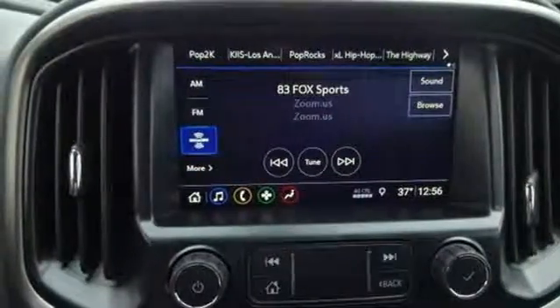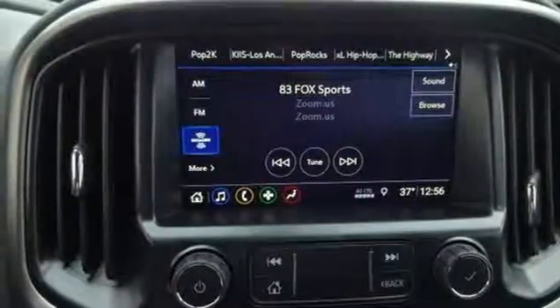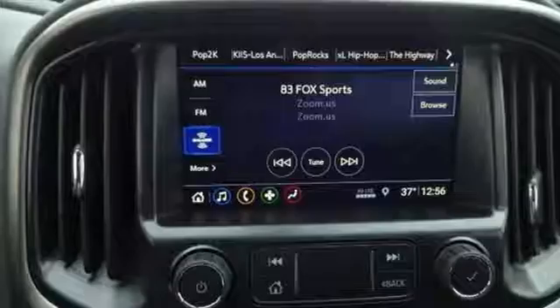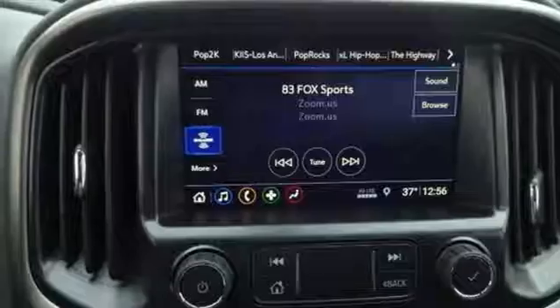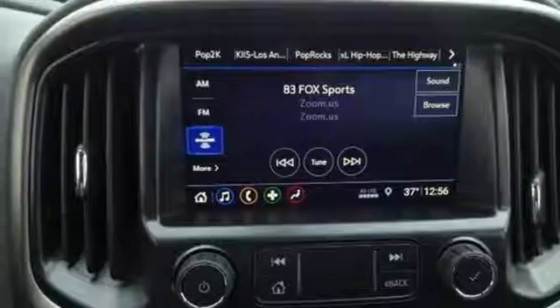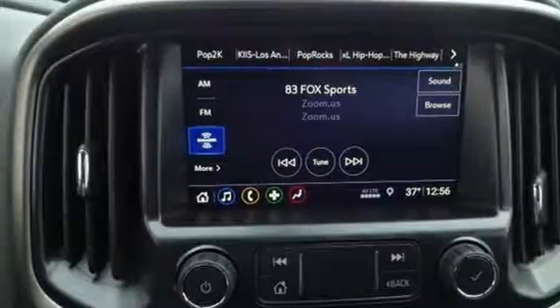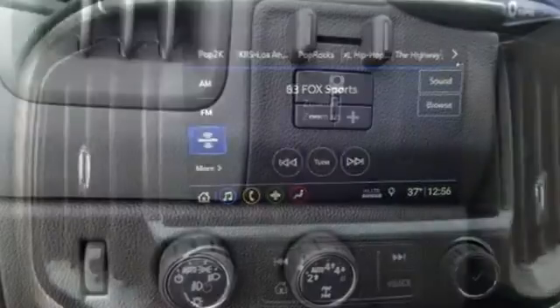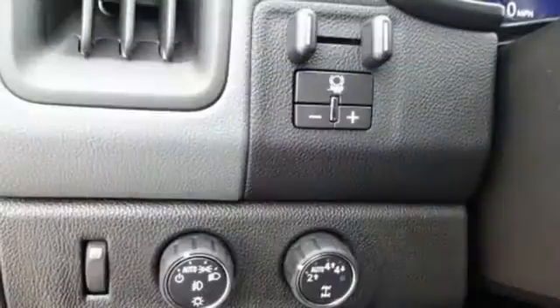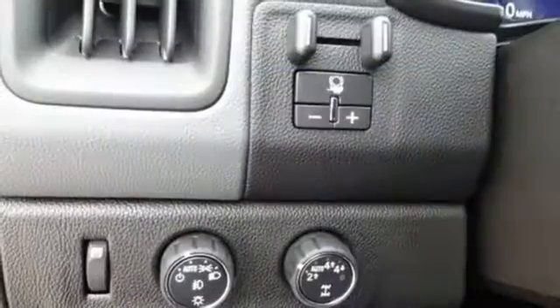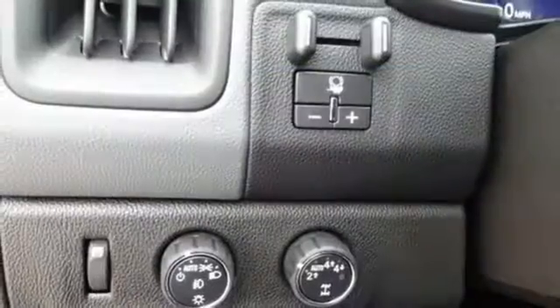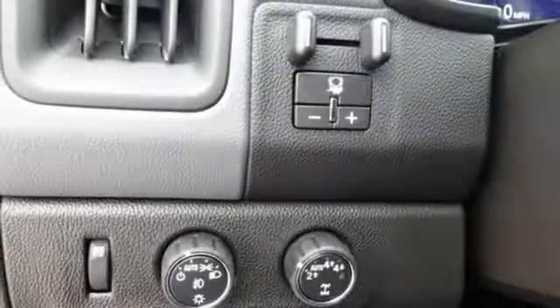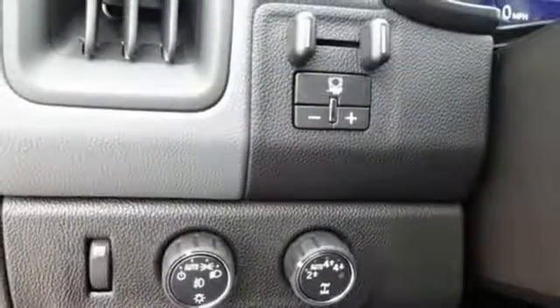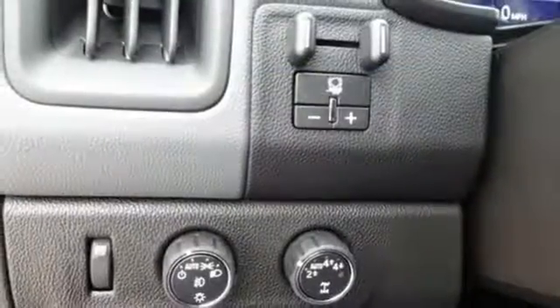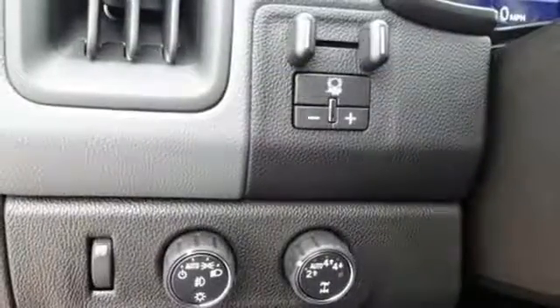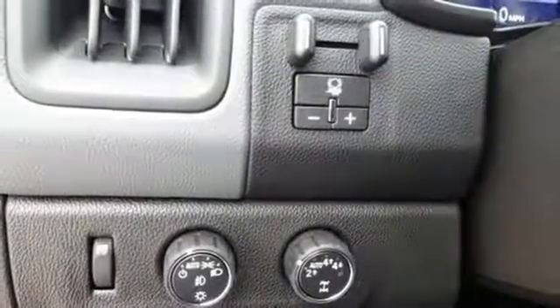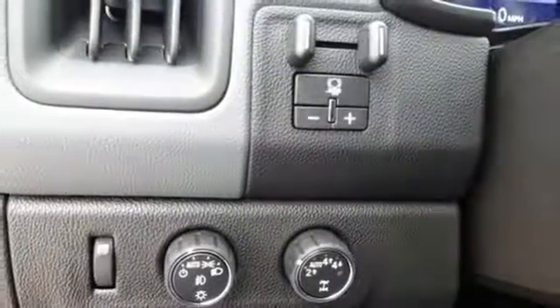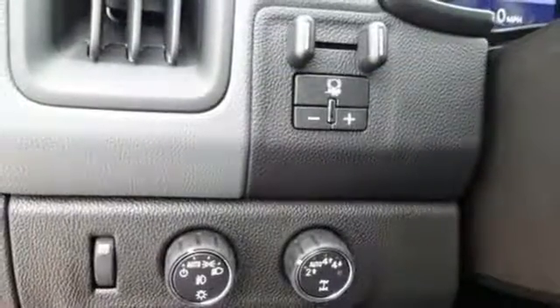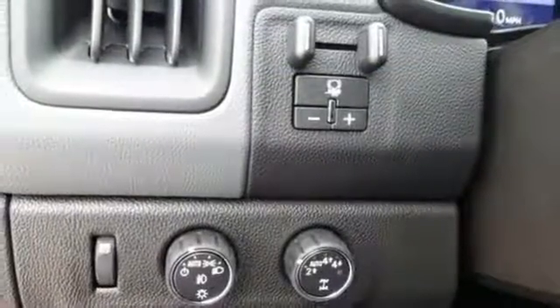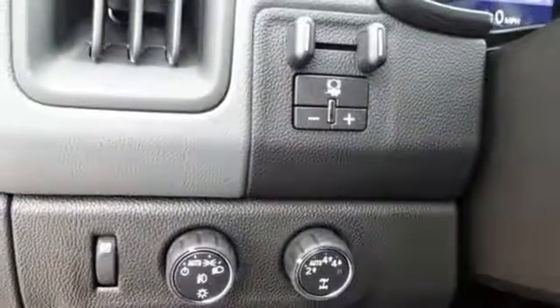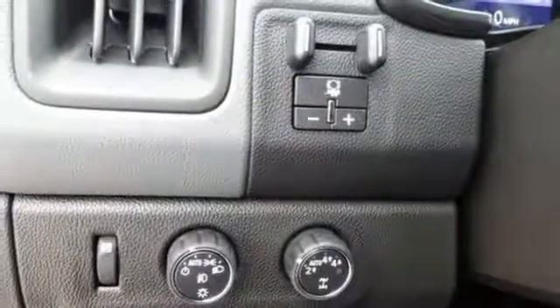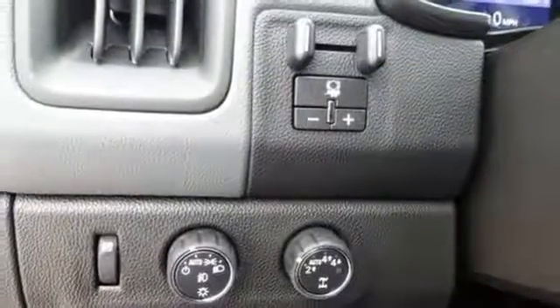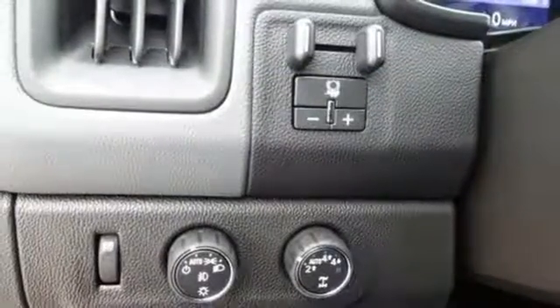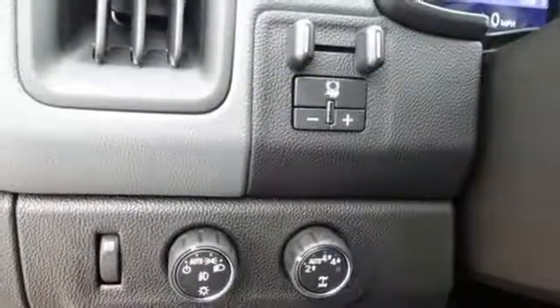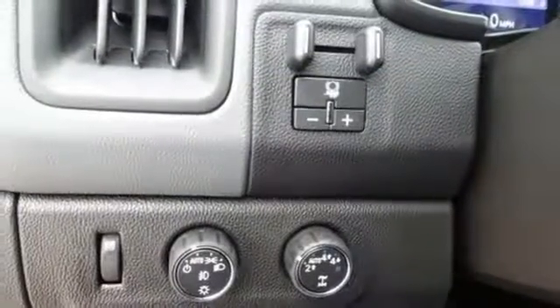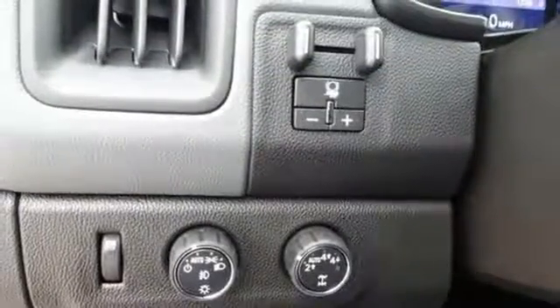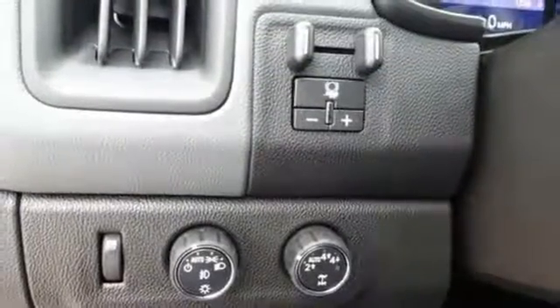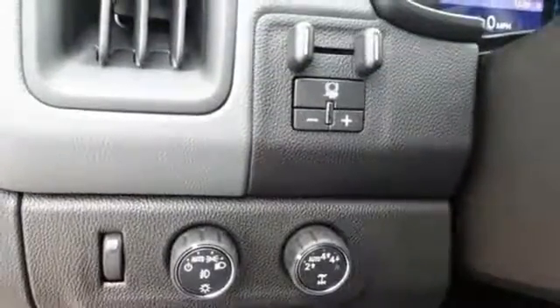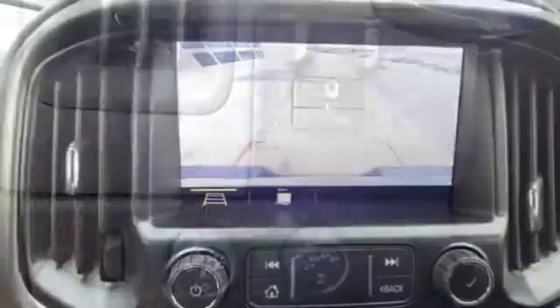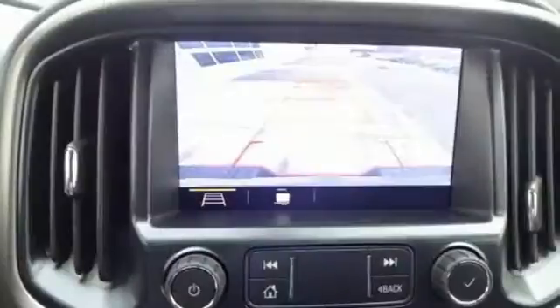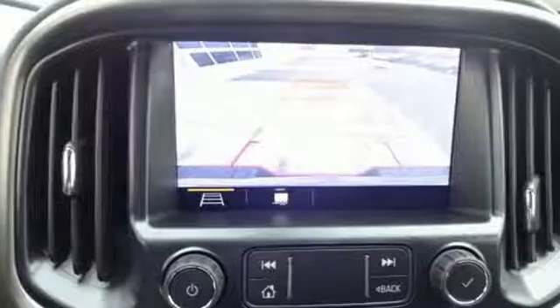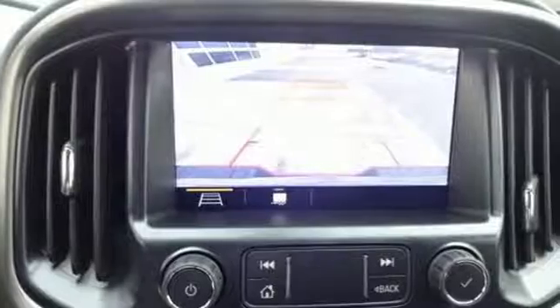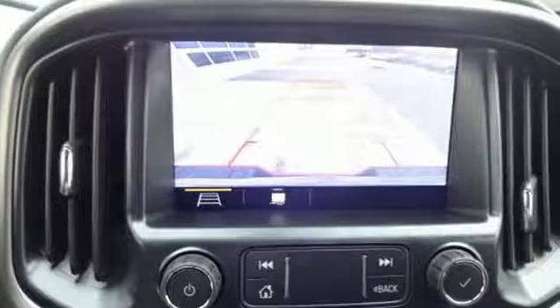Active grille shutters, gas pressurized shocks, rear parking sensors, and V6 engine.